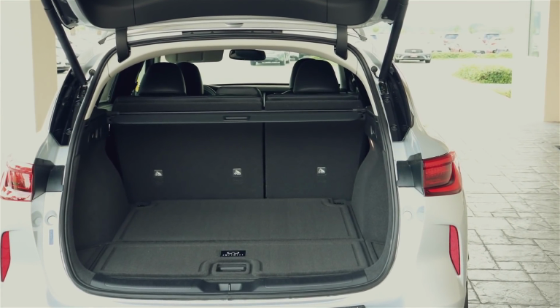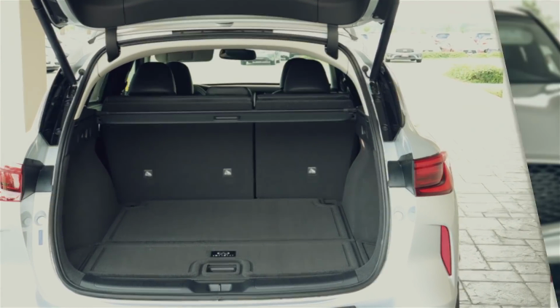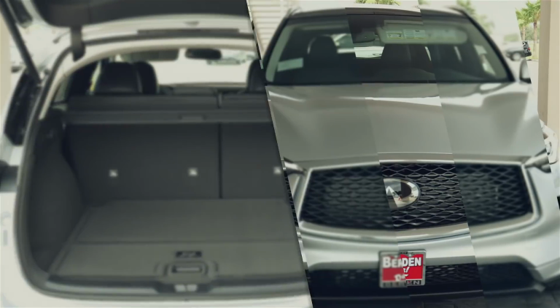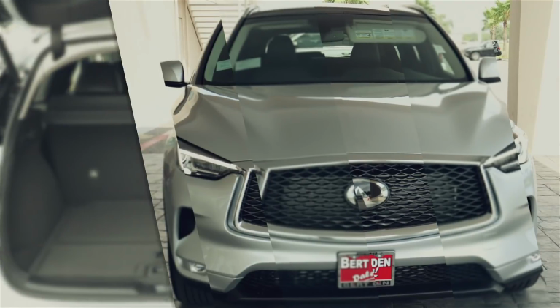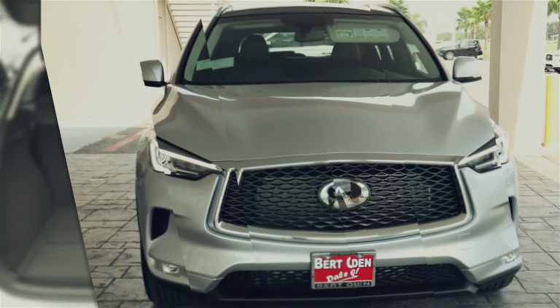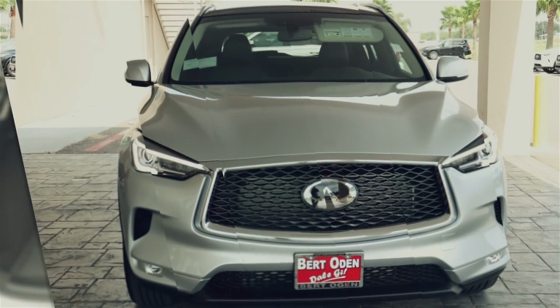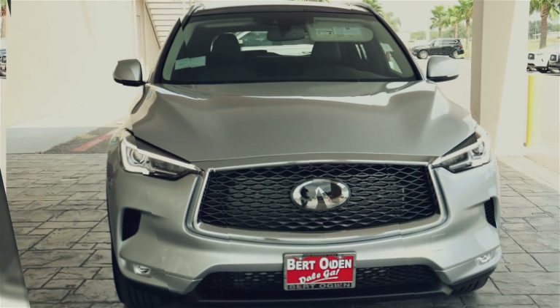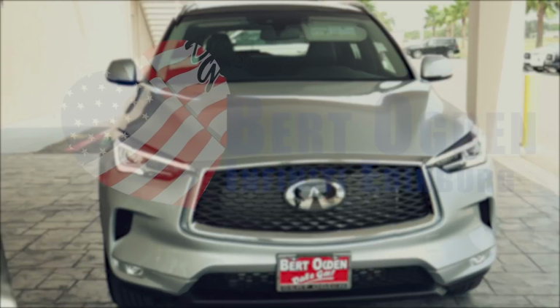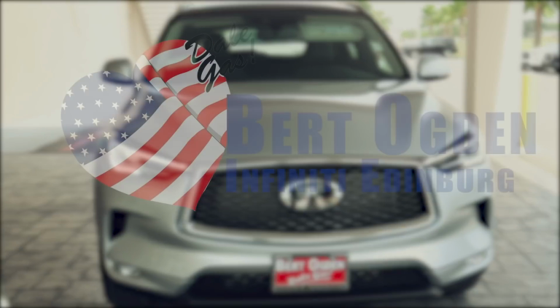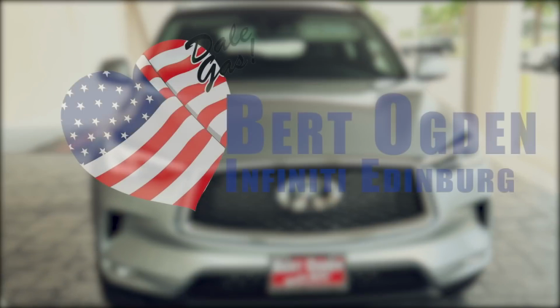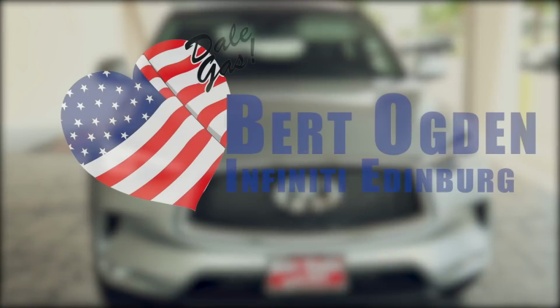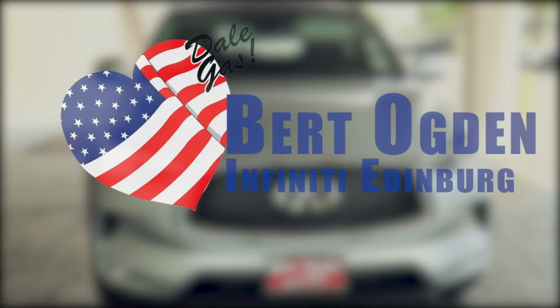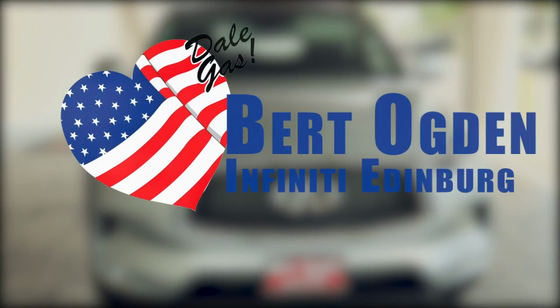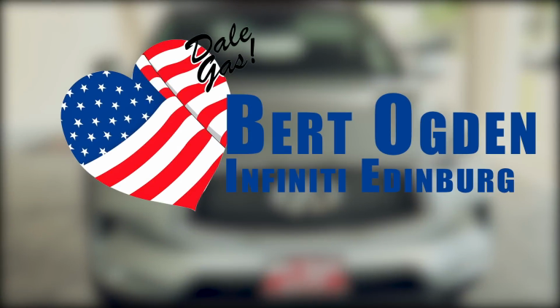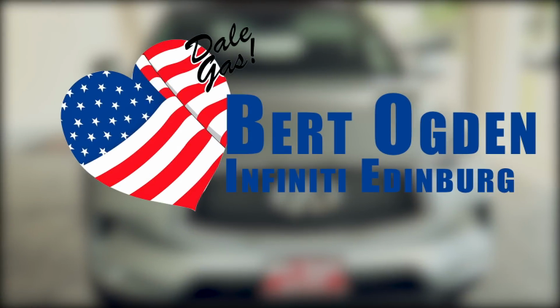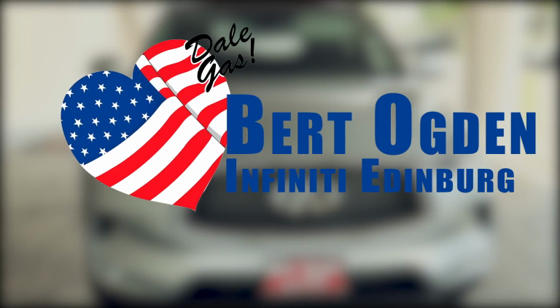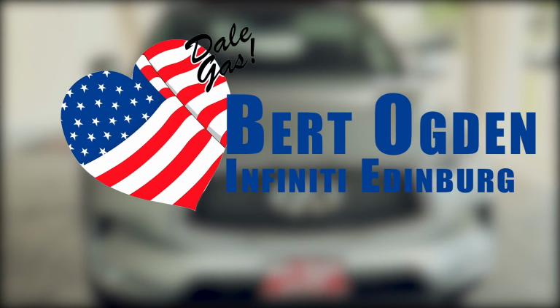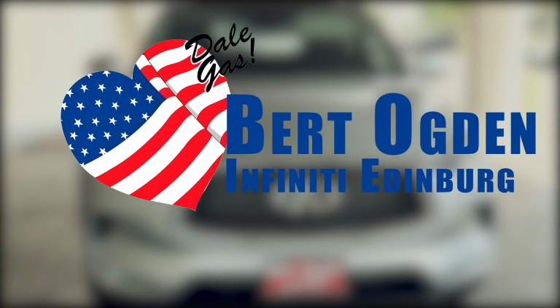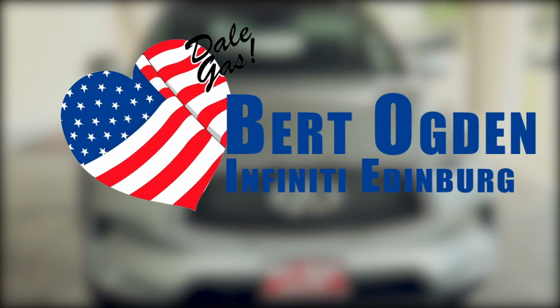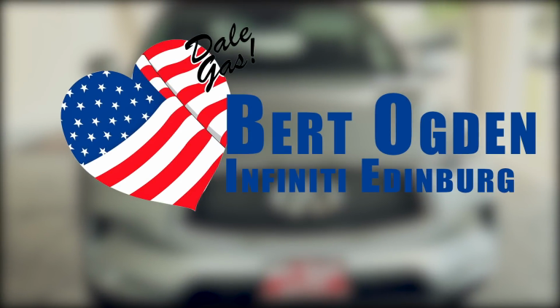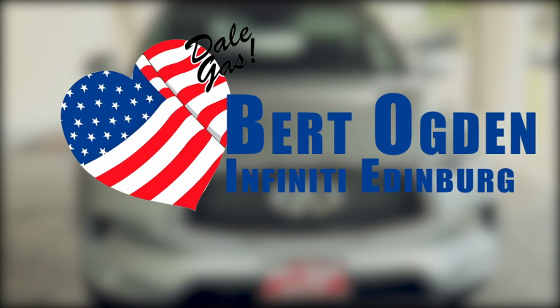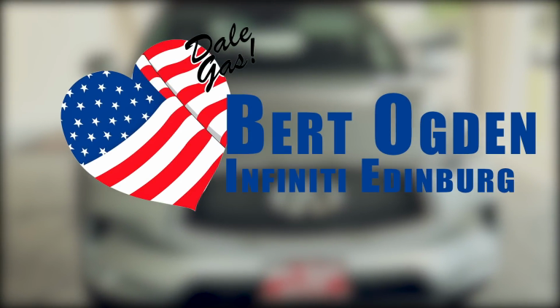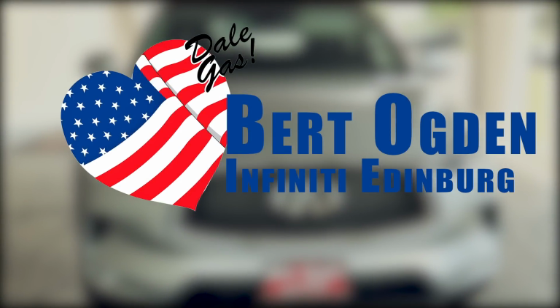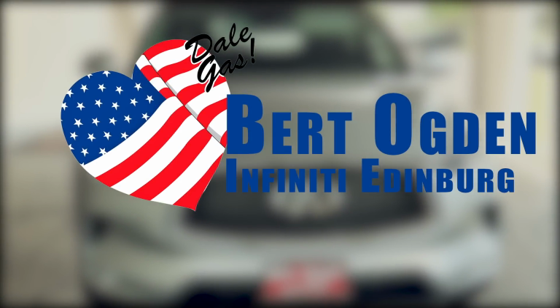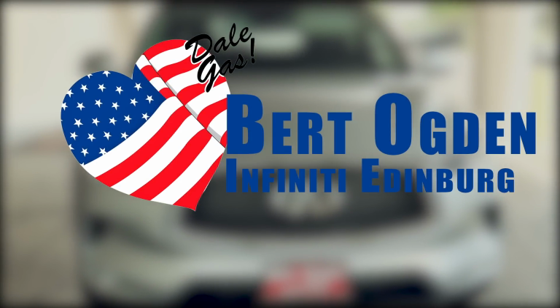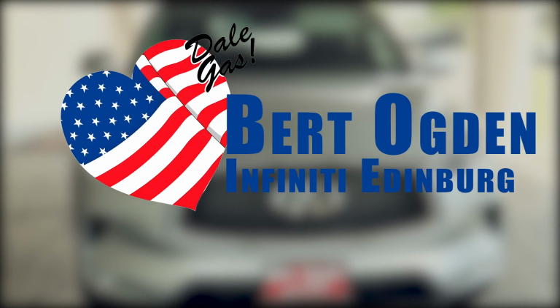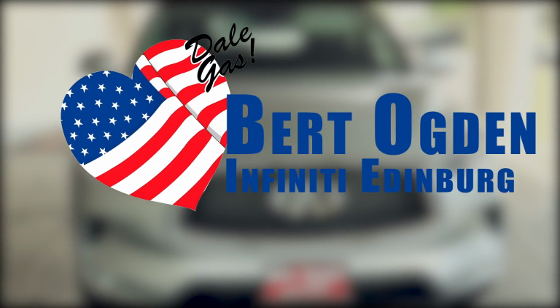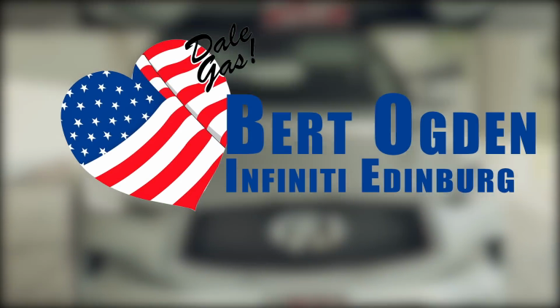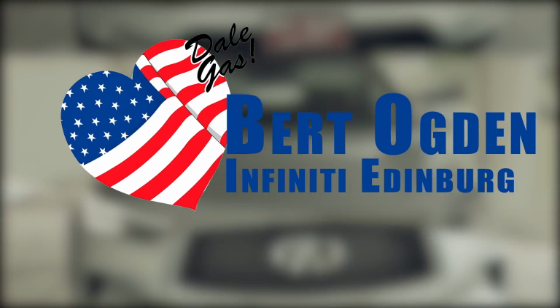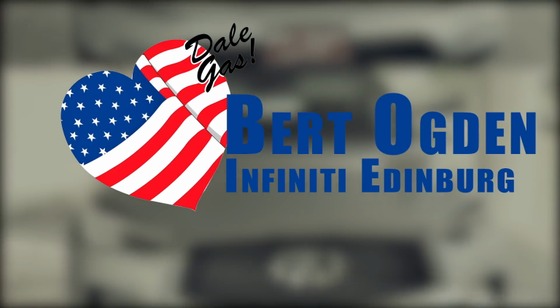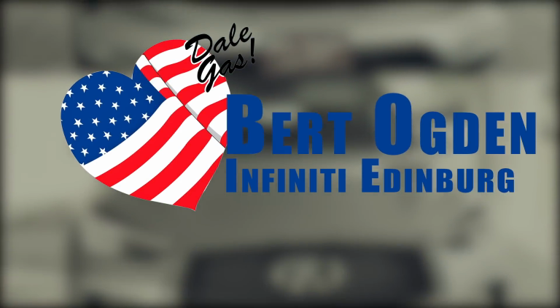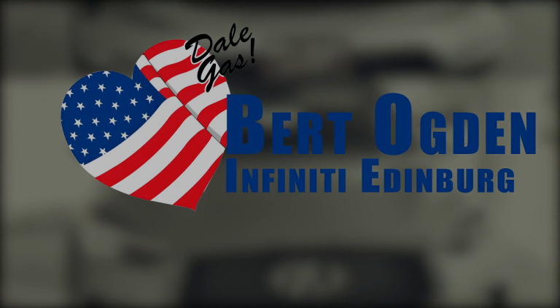Bring your family and come test drive the QX50 at Burdockton Infiniti today.